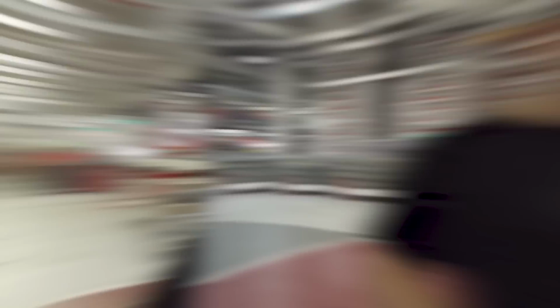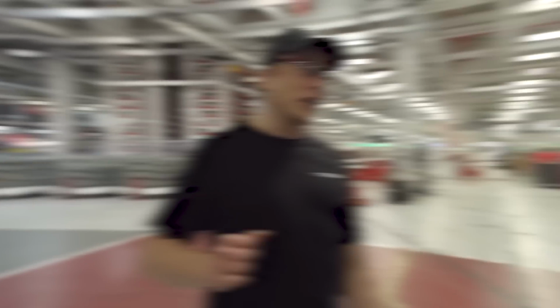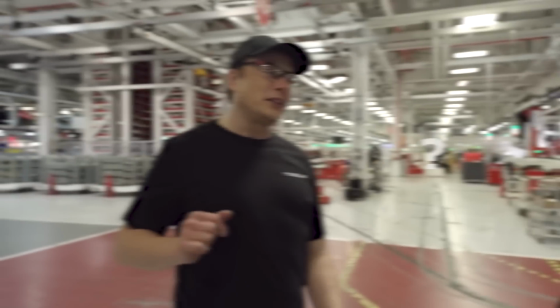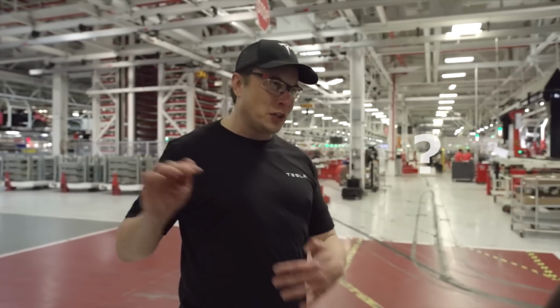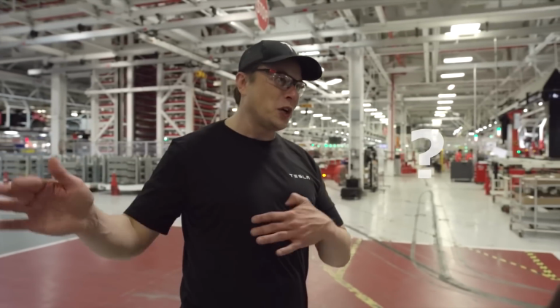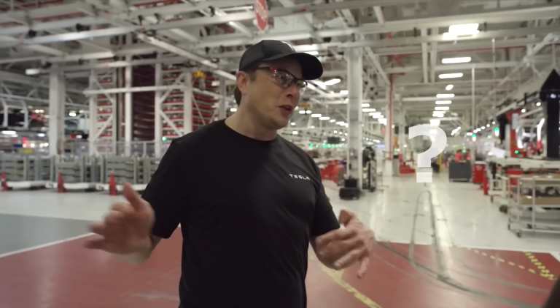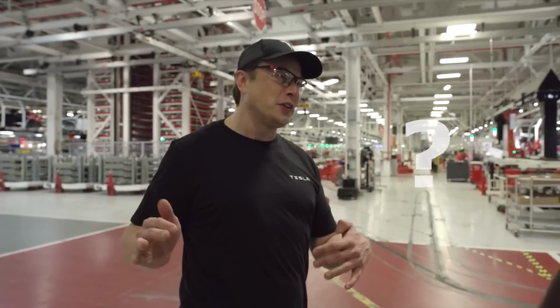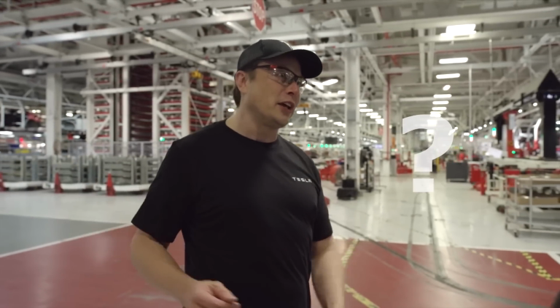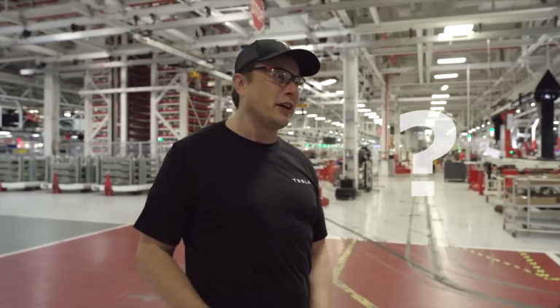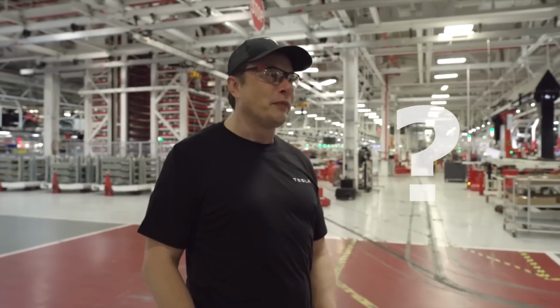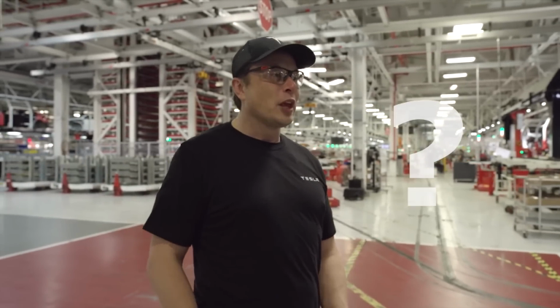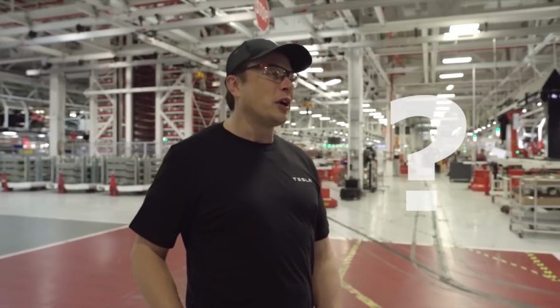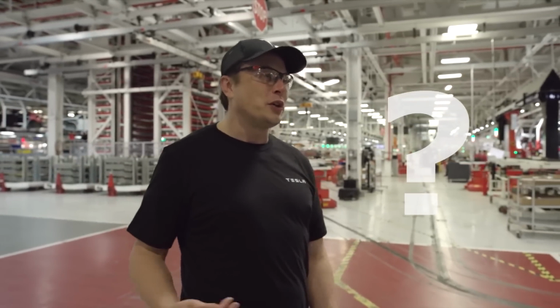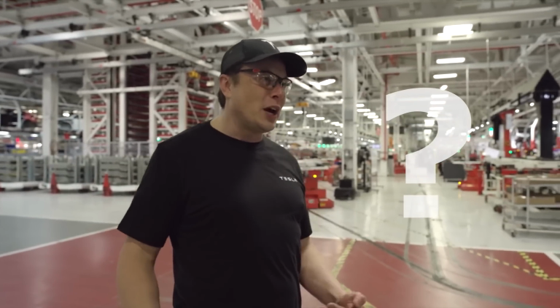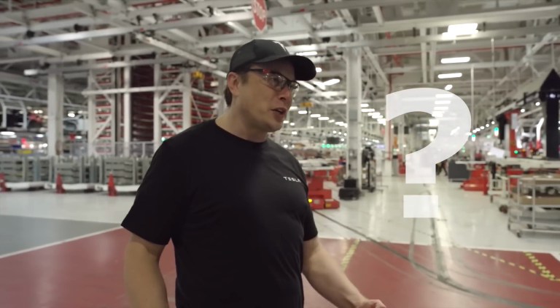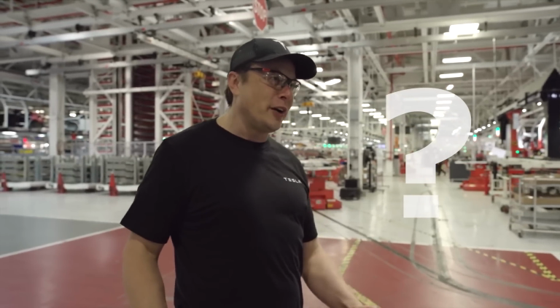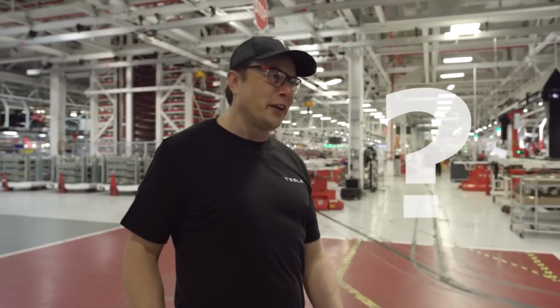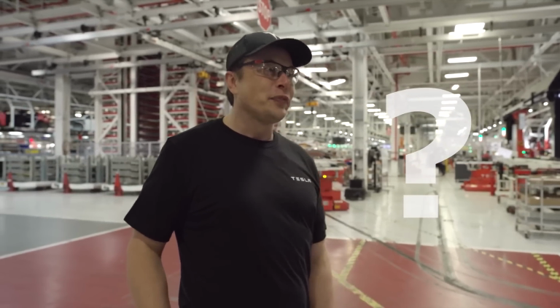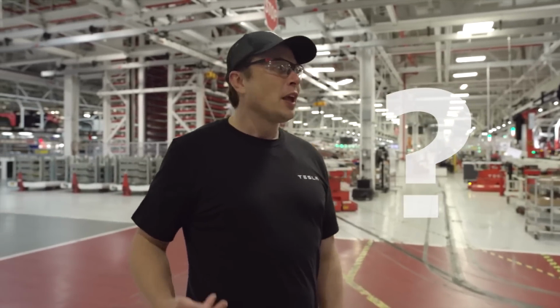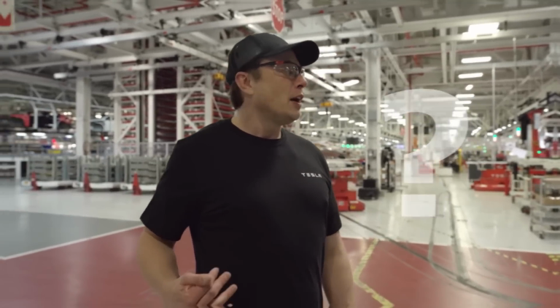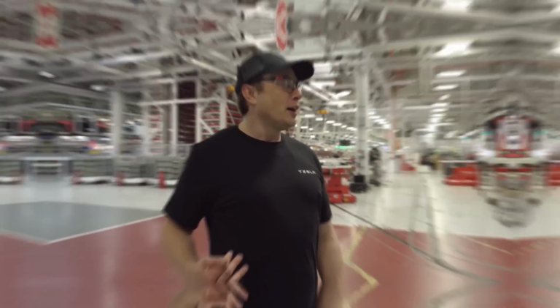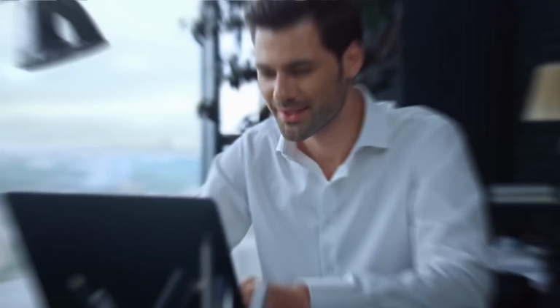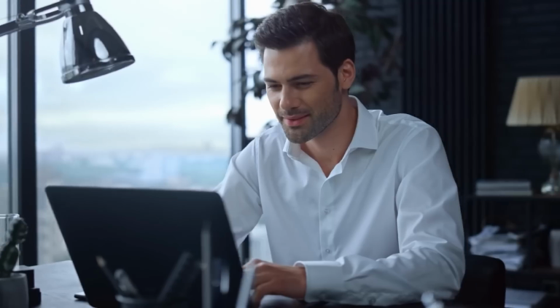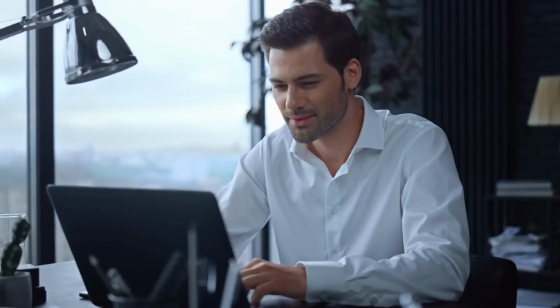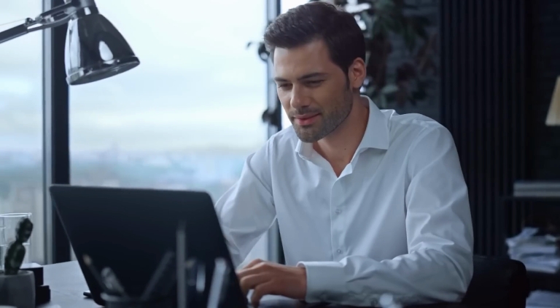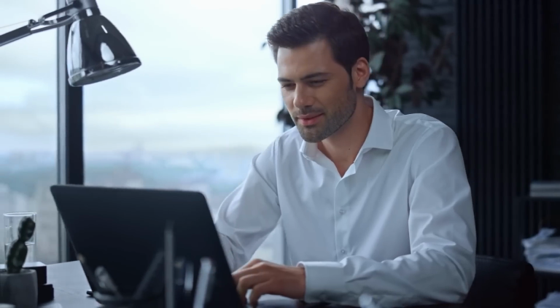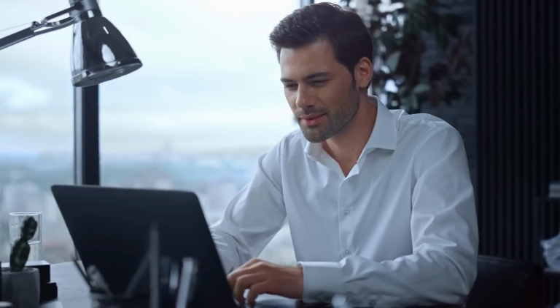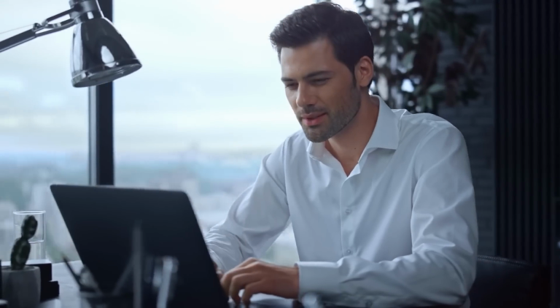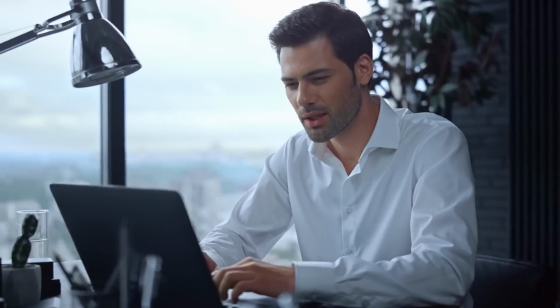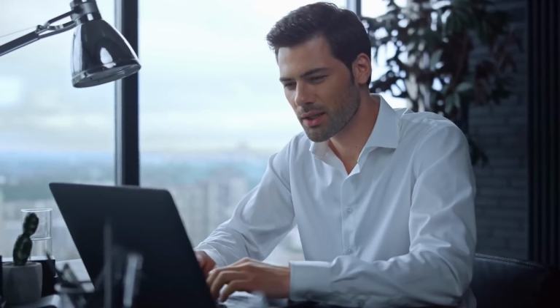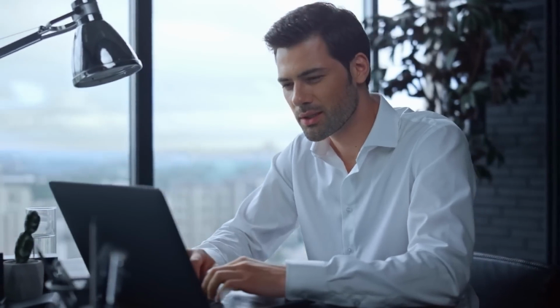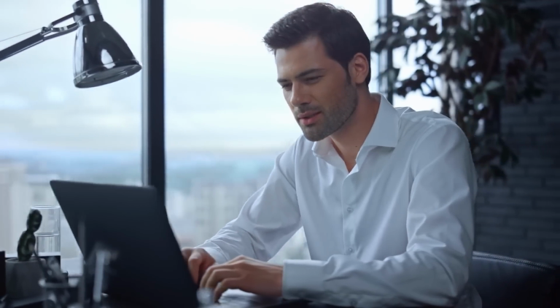Do you consider Elon Musk to be the person who drives the progress of mankind? Please share your thoughts in the comments.